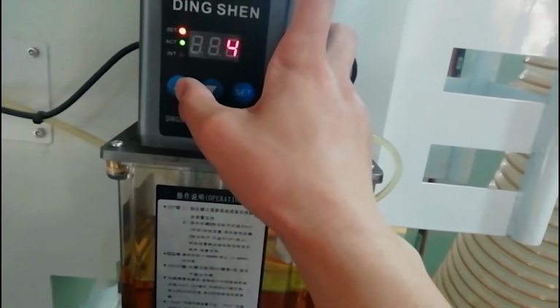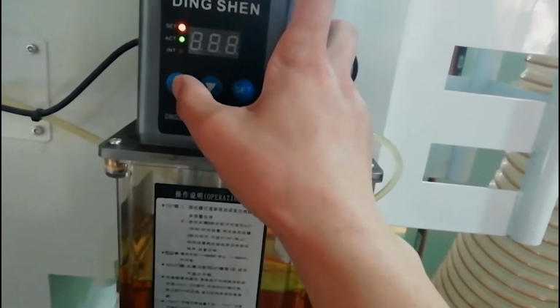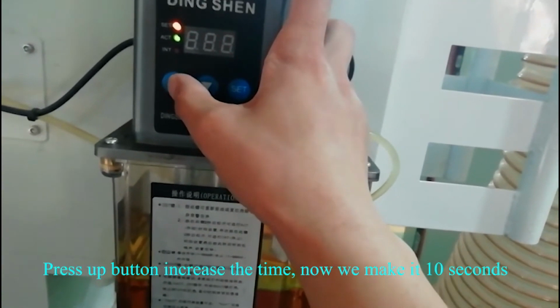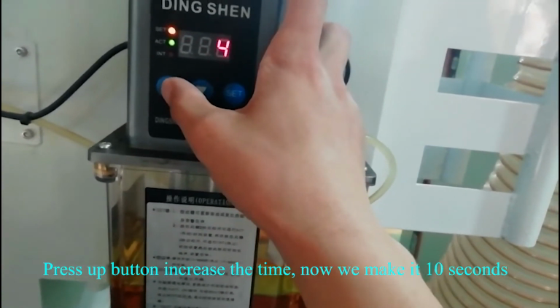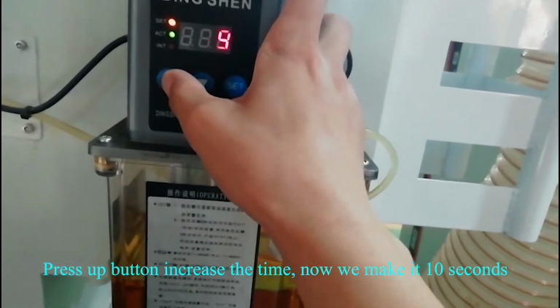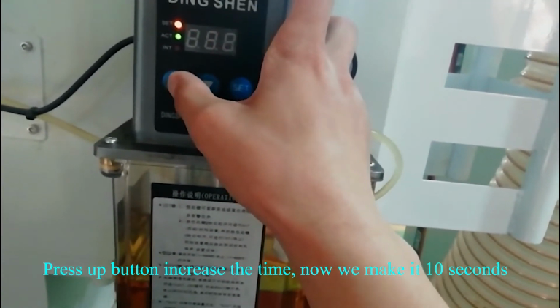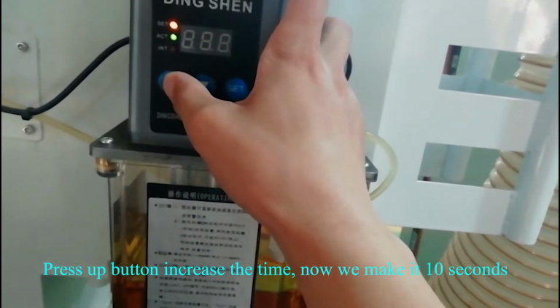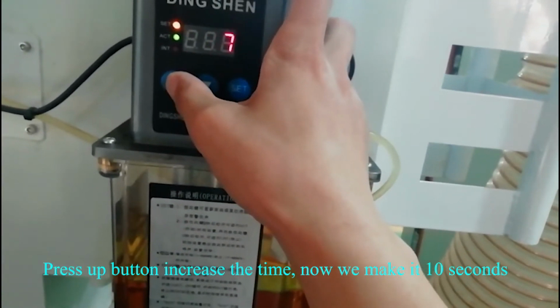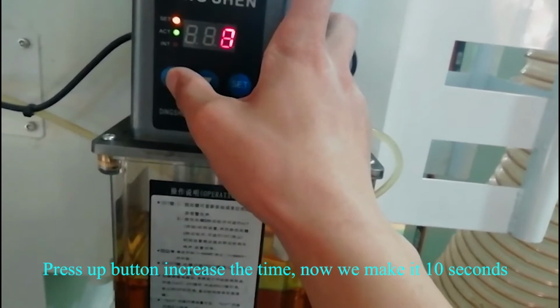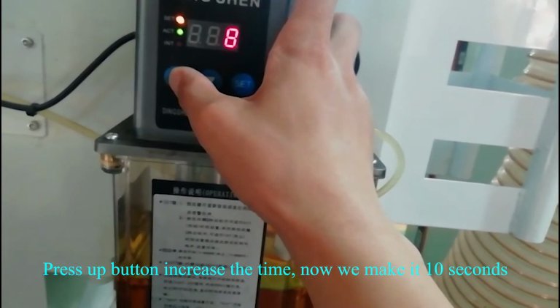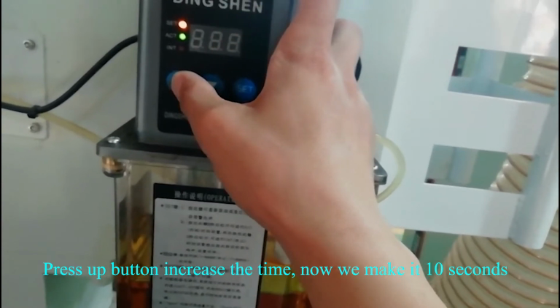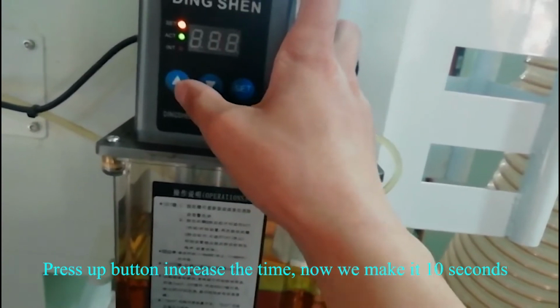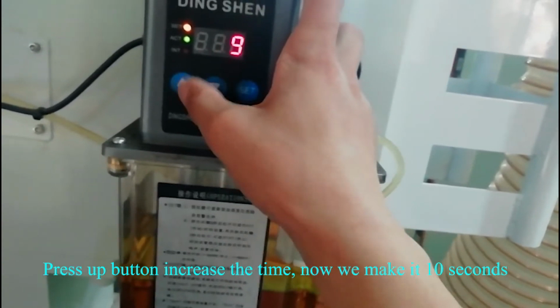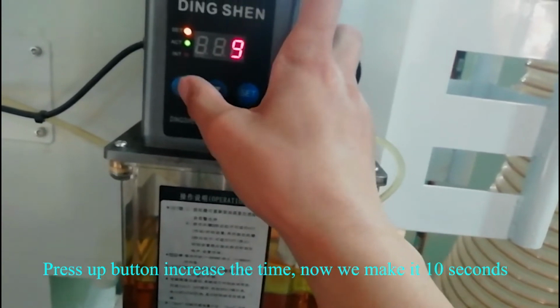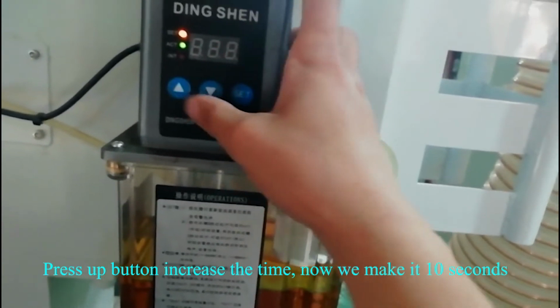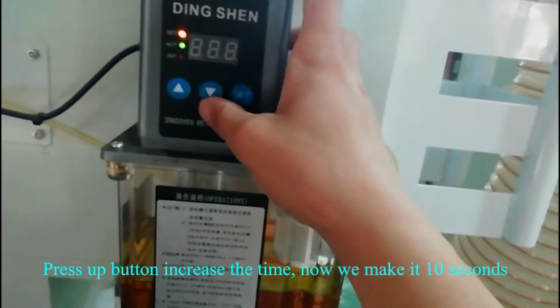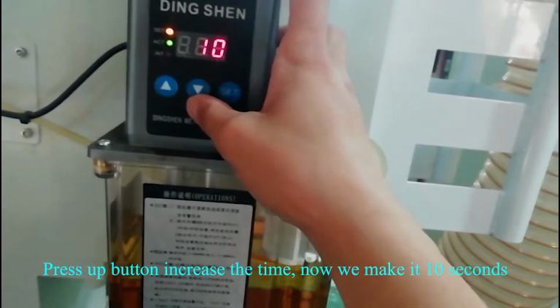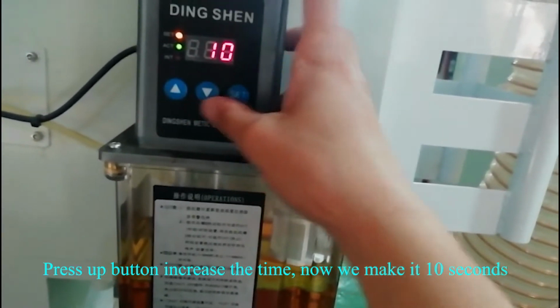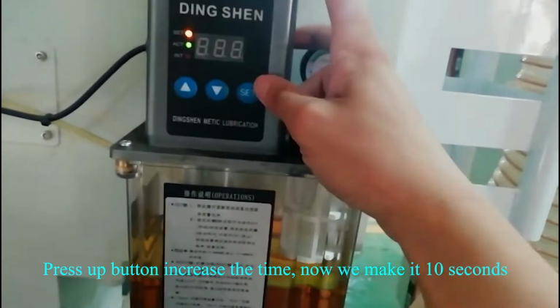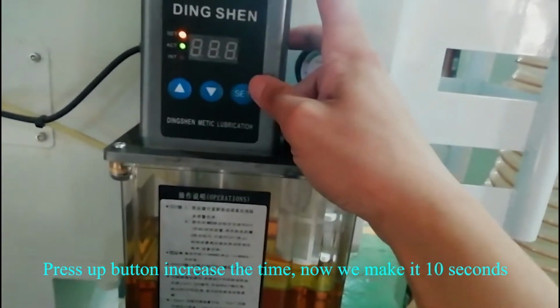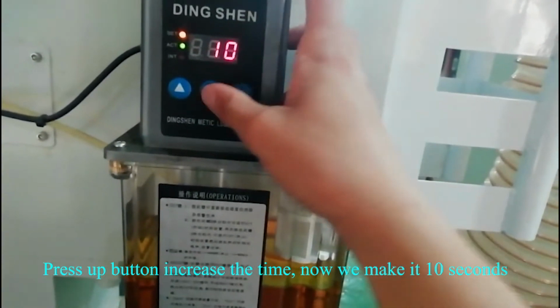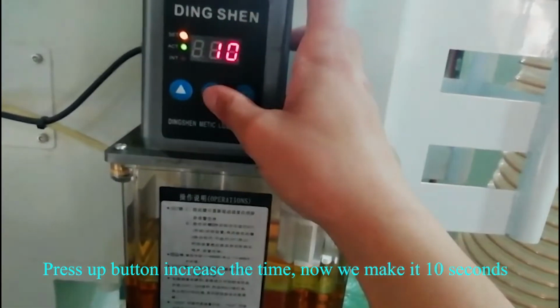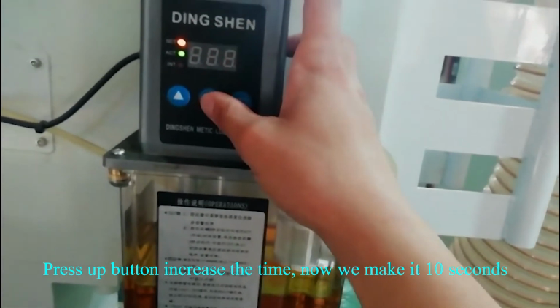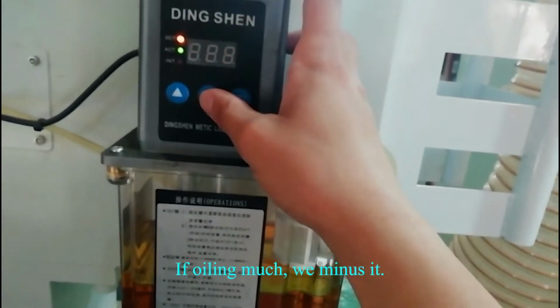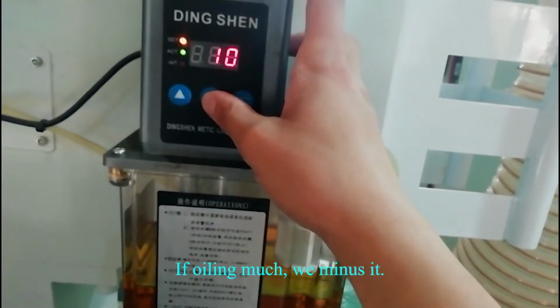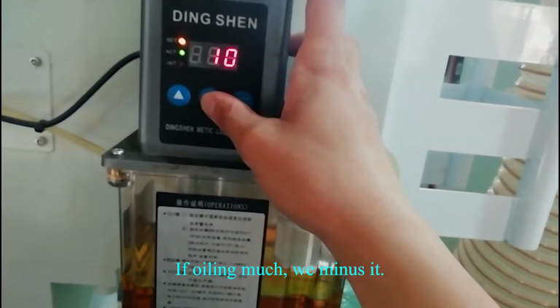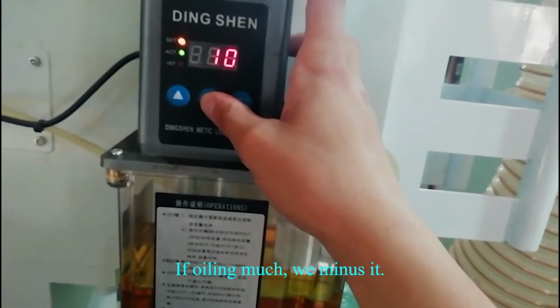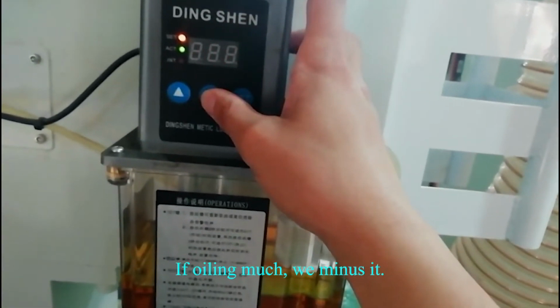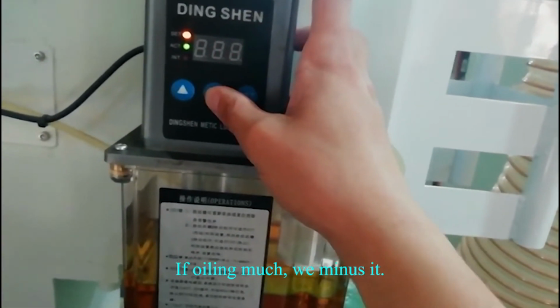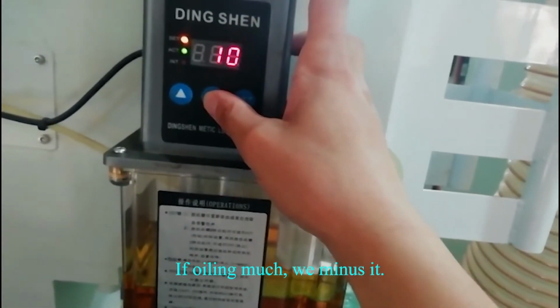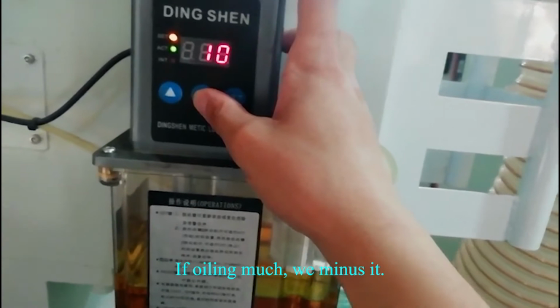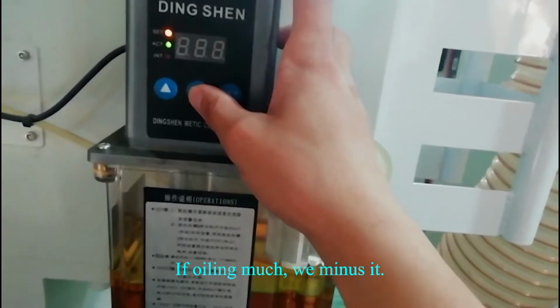Press the up button to increase the time. Now we make it 10. If awling is too much, we minus it.